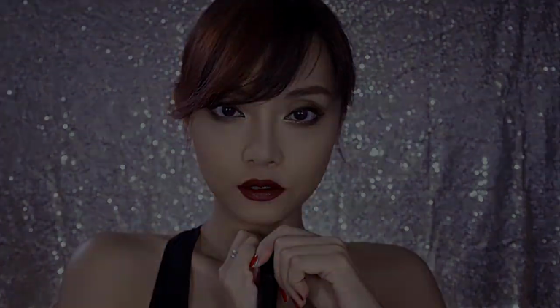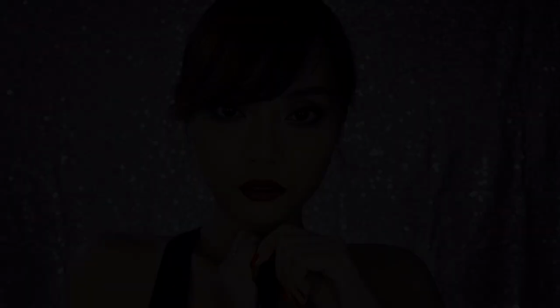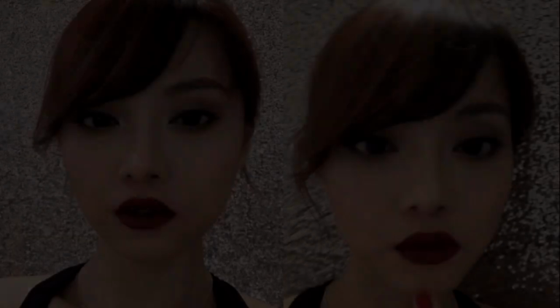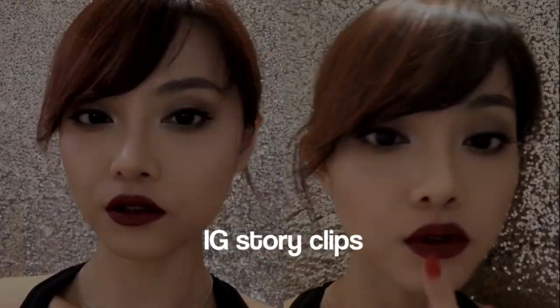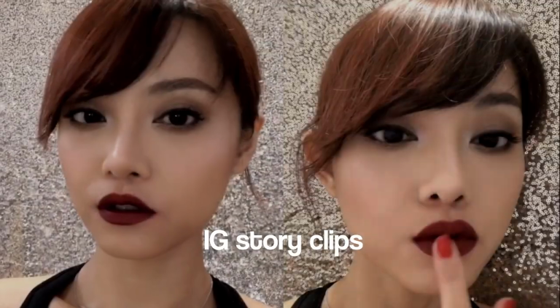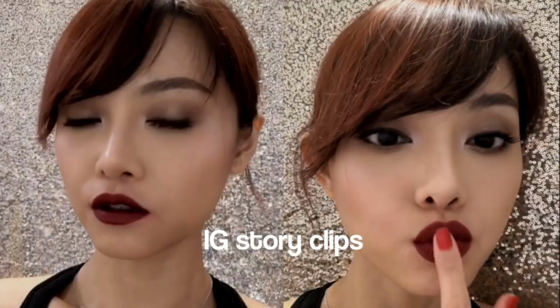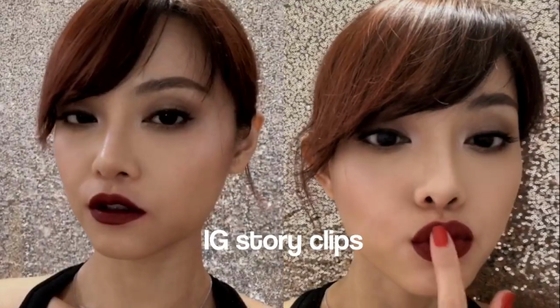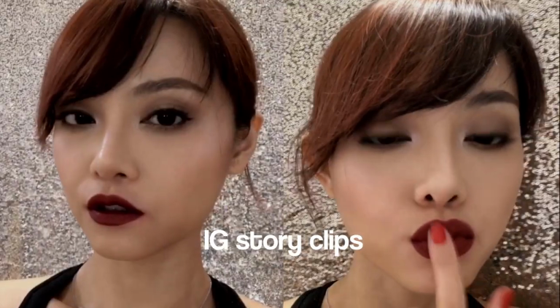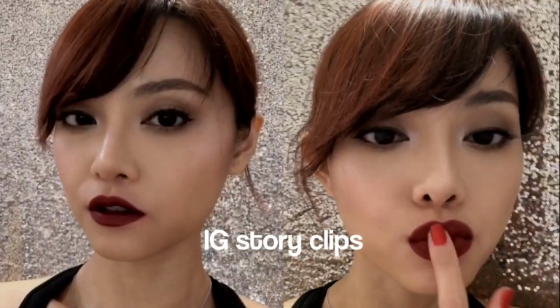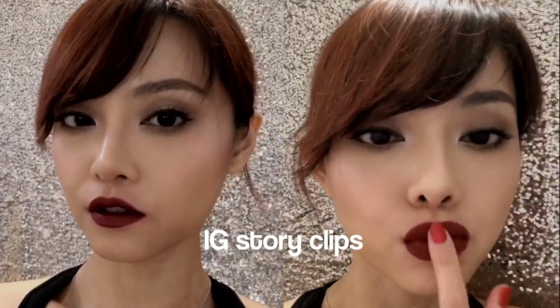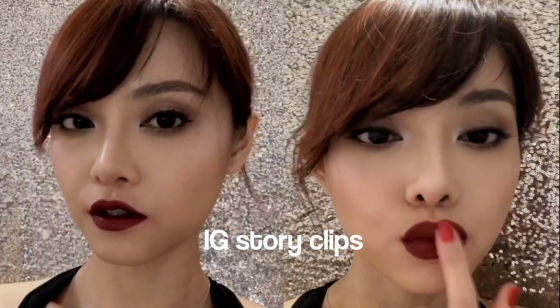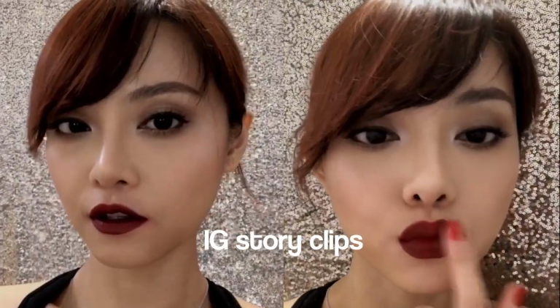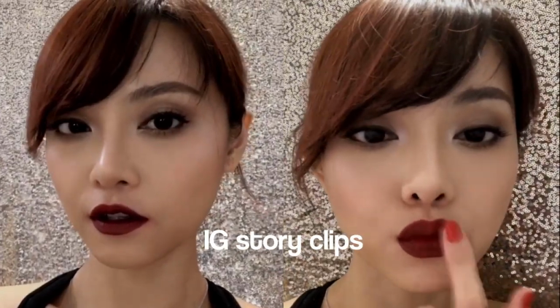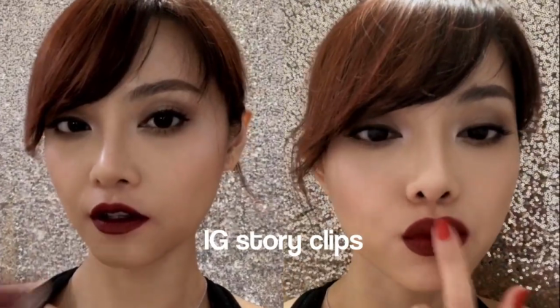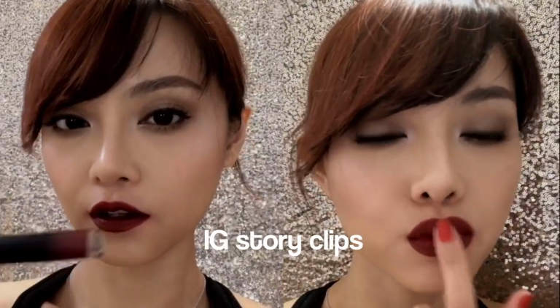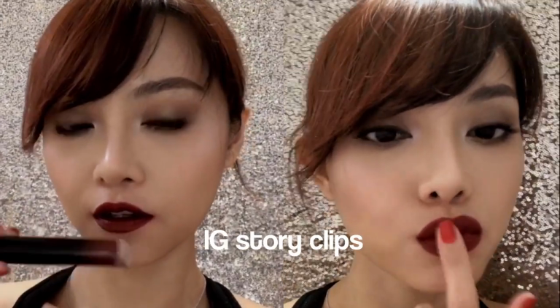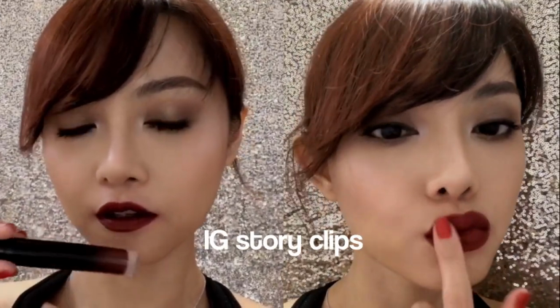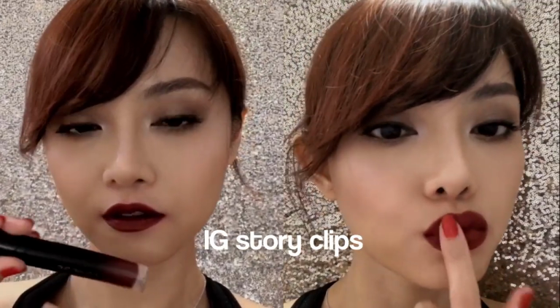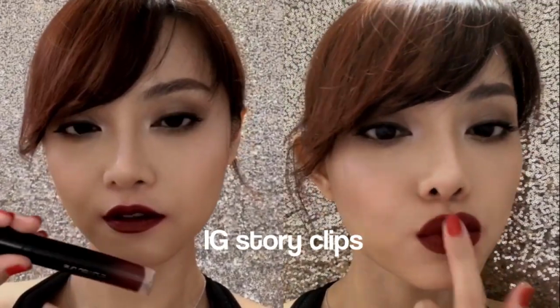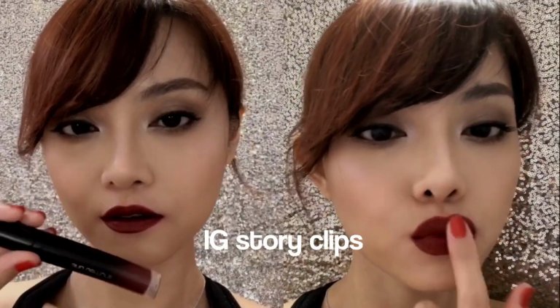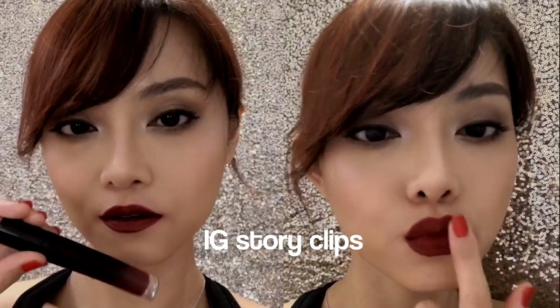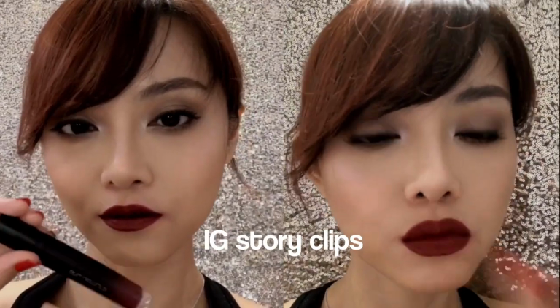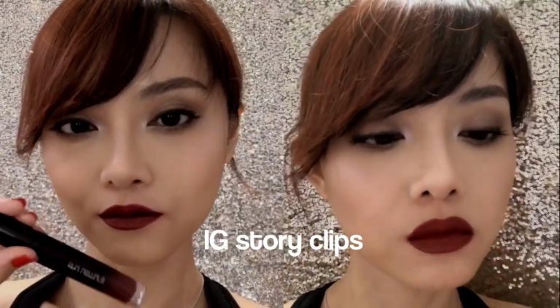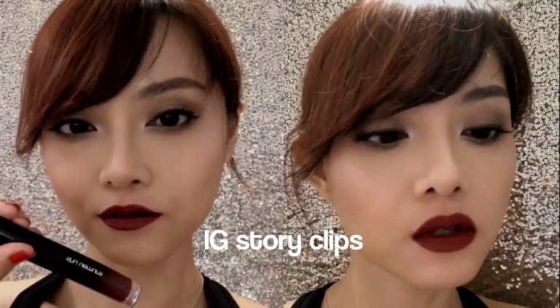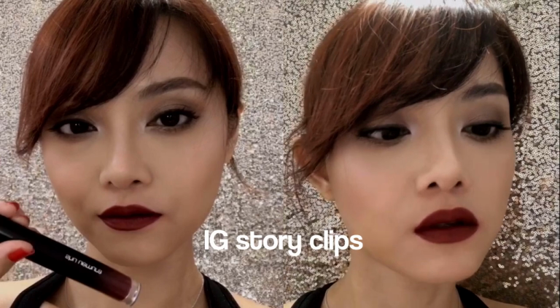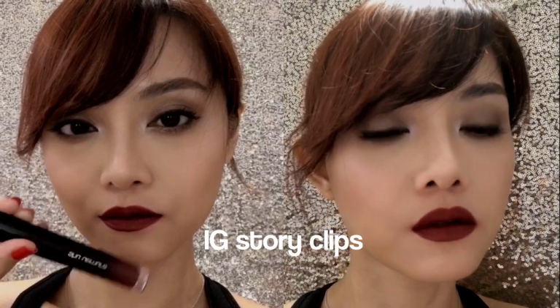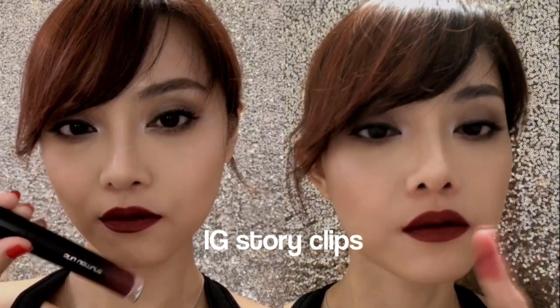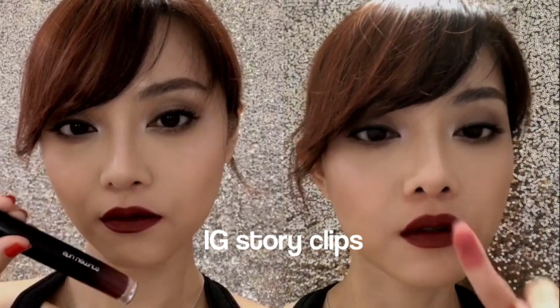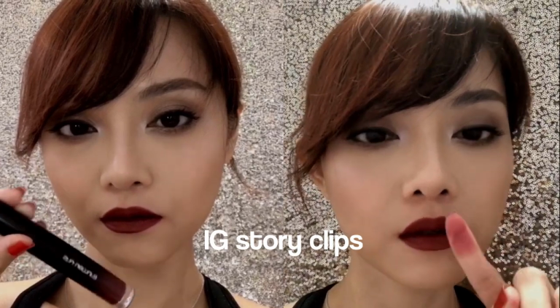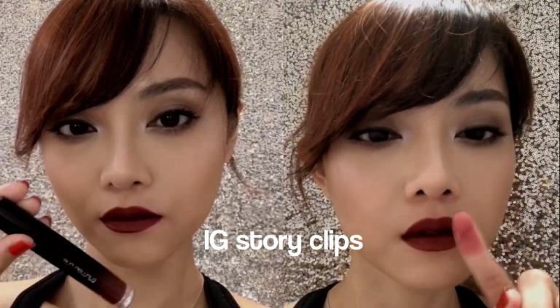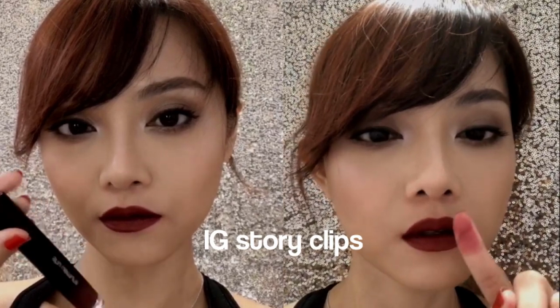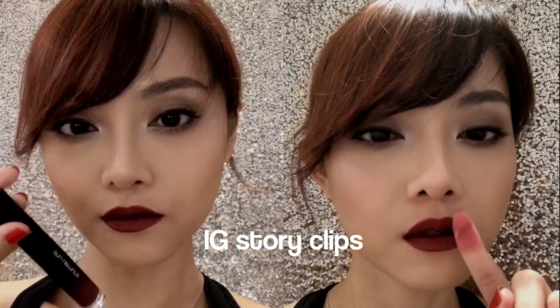Now these are long wearing but they are not kiss proof, so just be prepared to touch up.